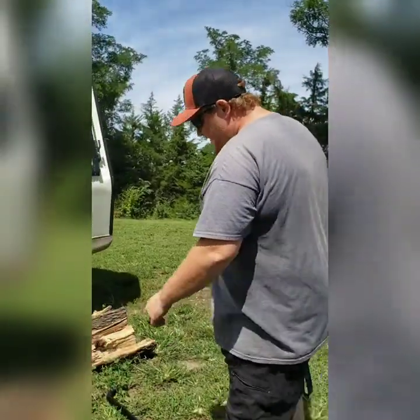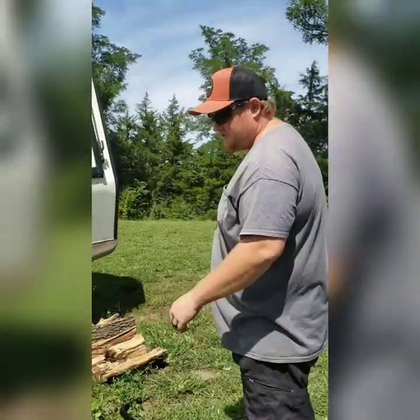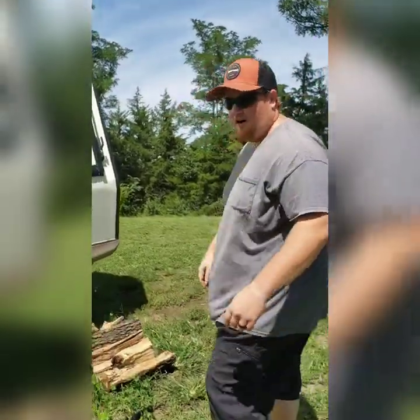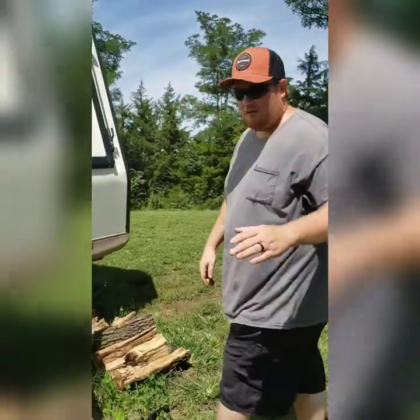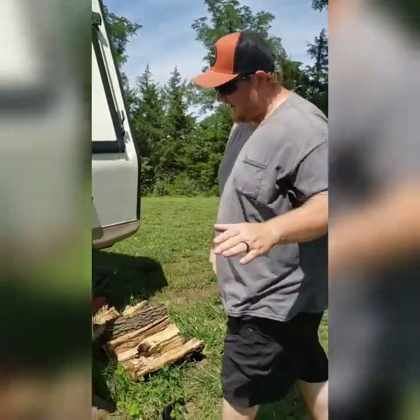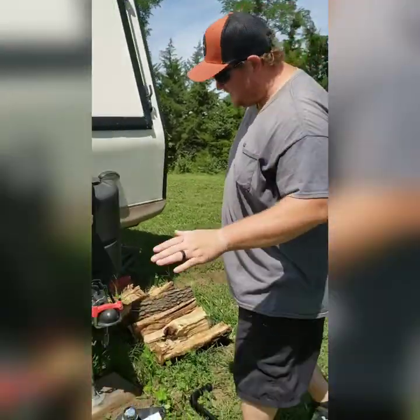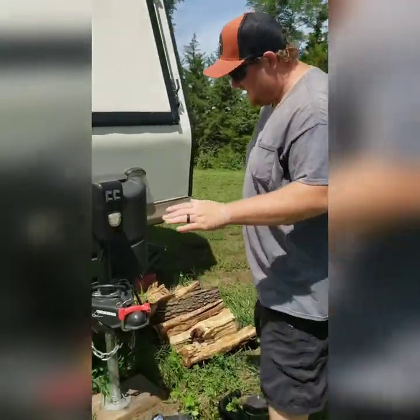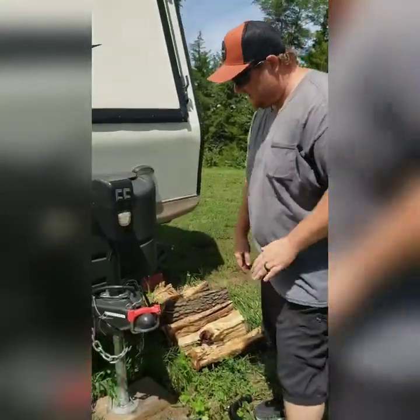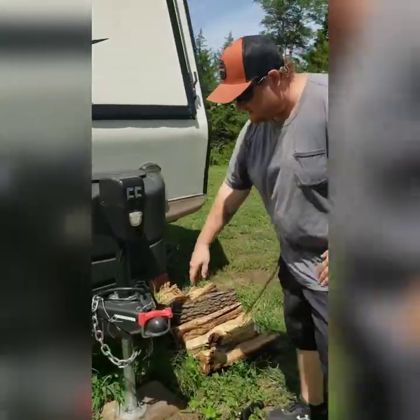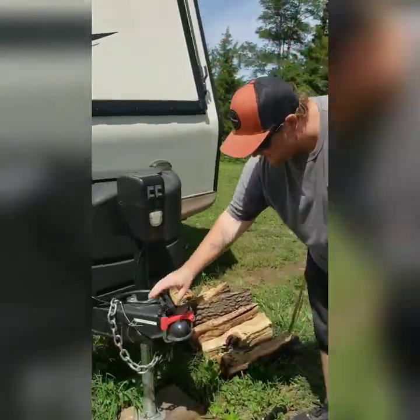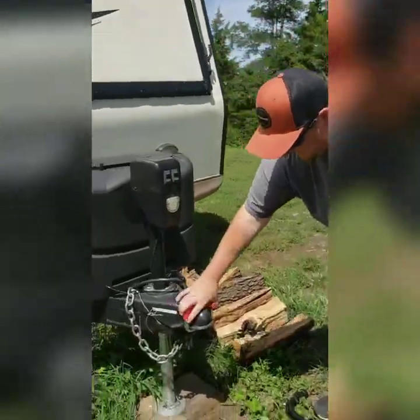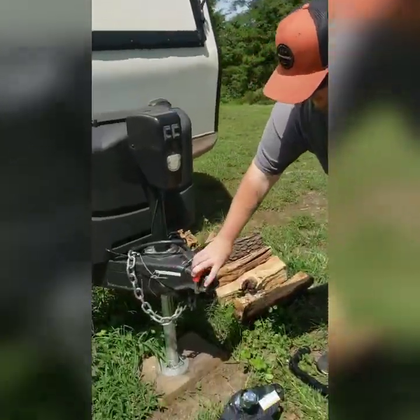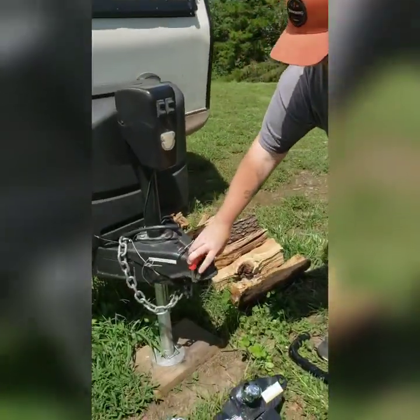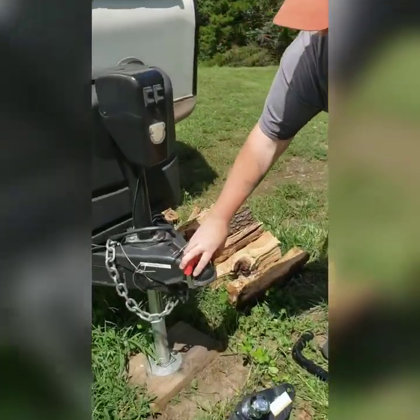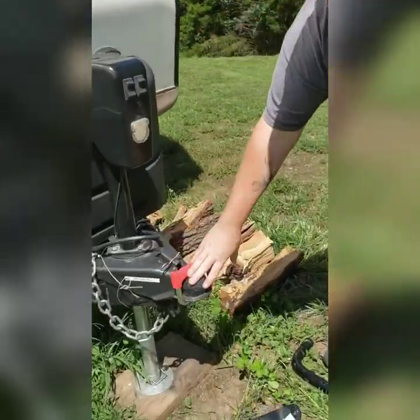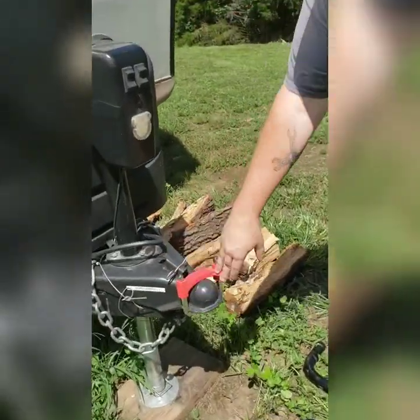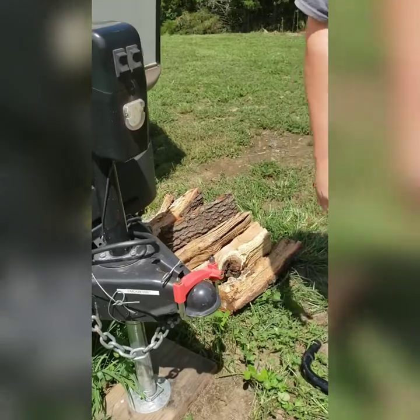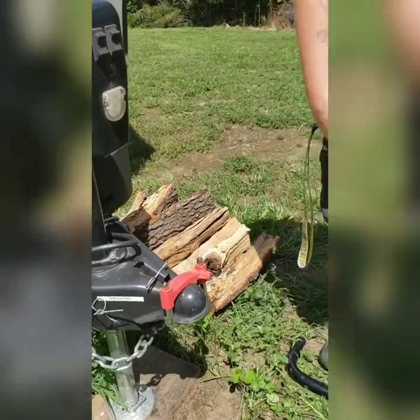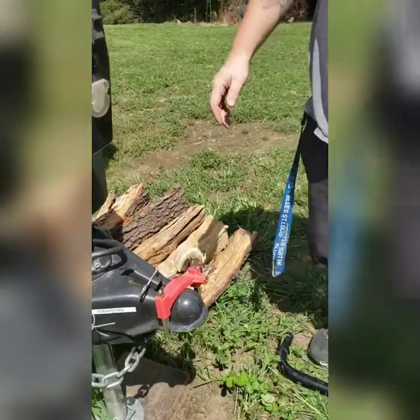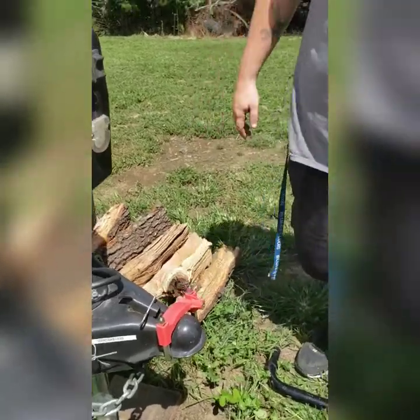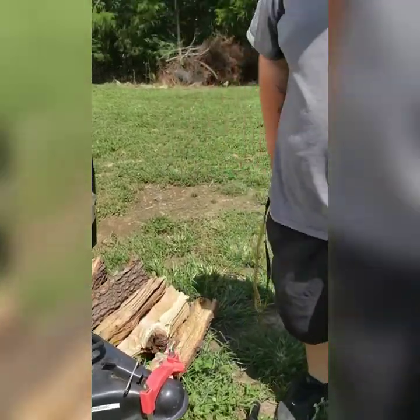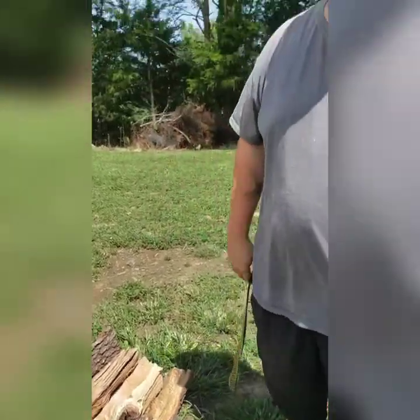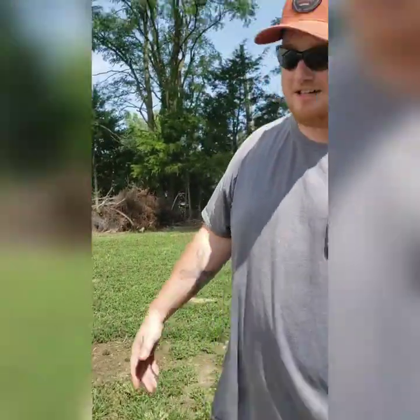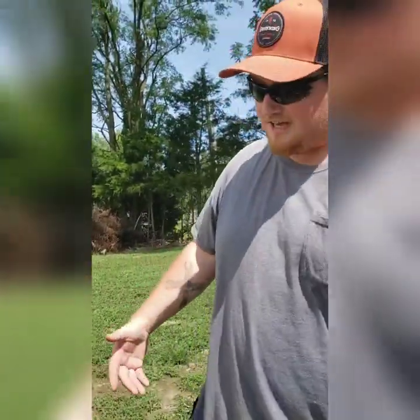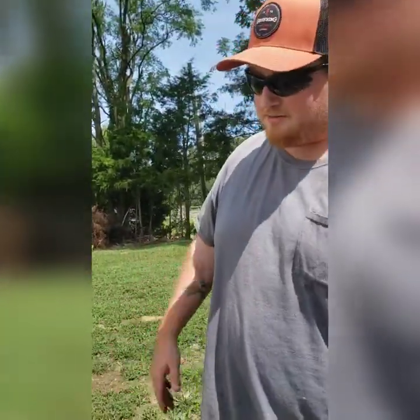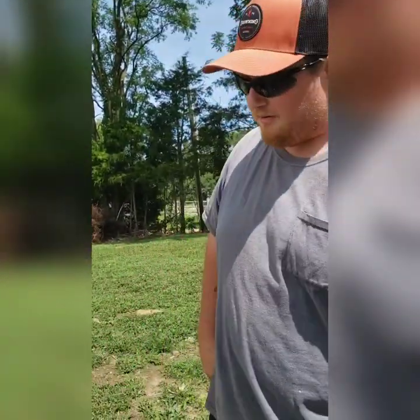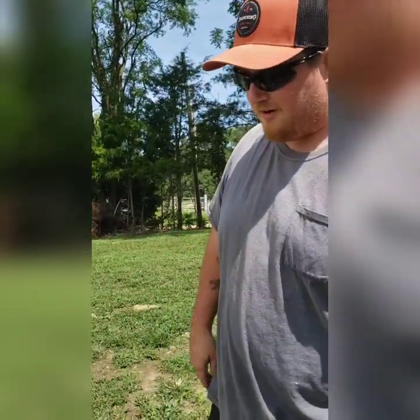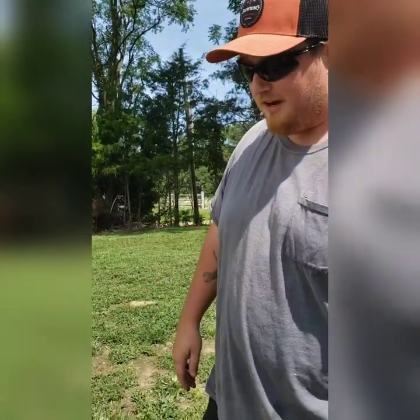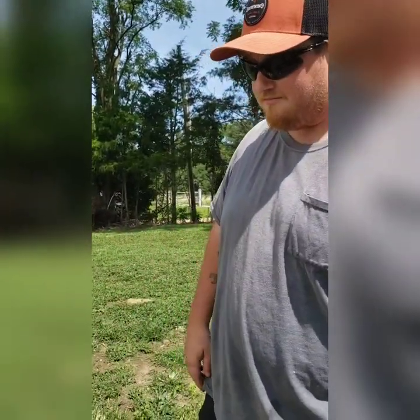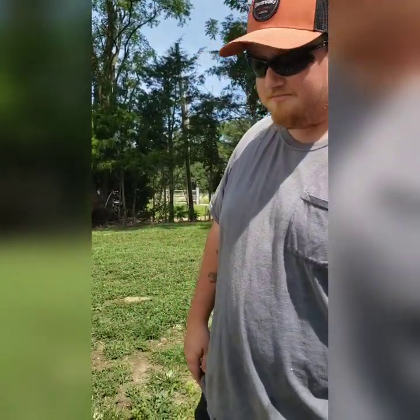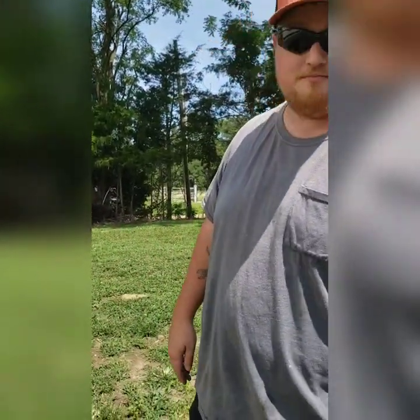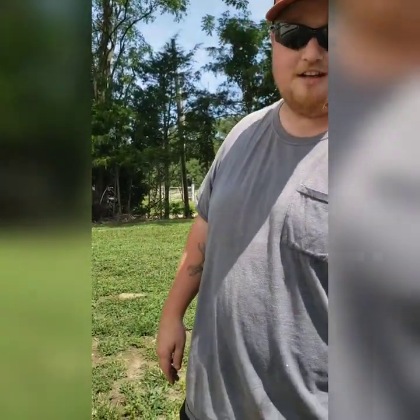First of all, when your camper is not in use, I highly recommend a hitch lock. That just keeps people from stealing.